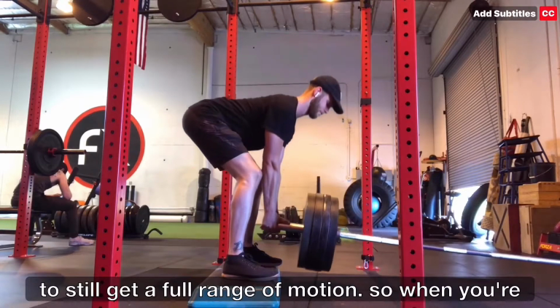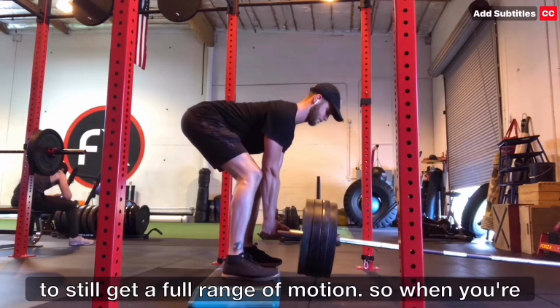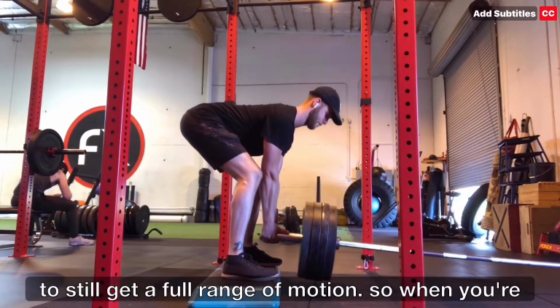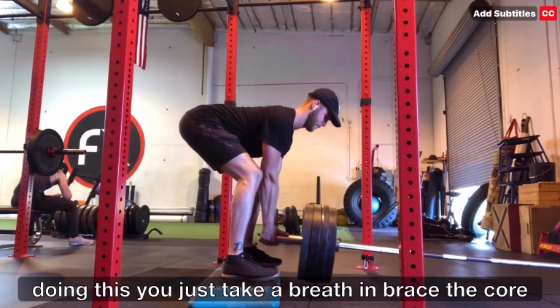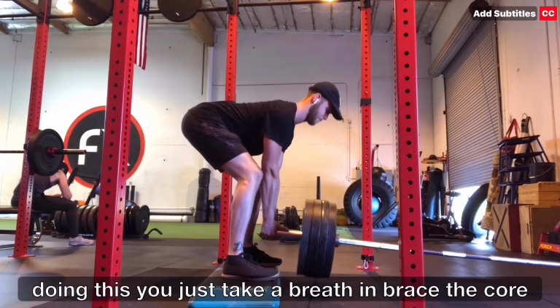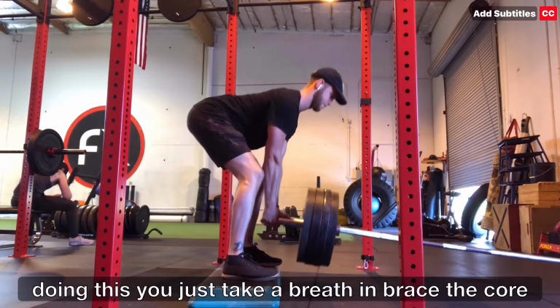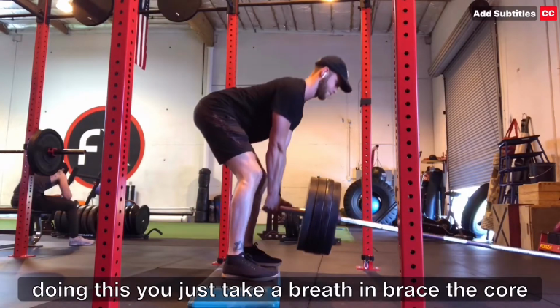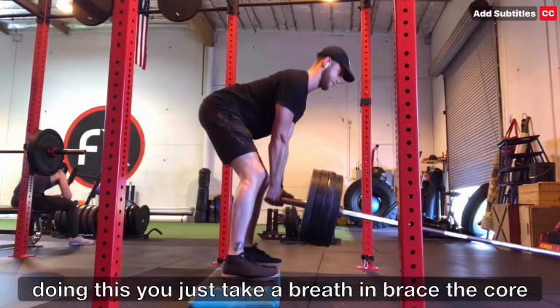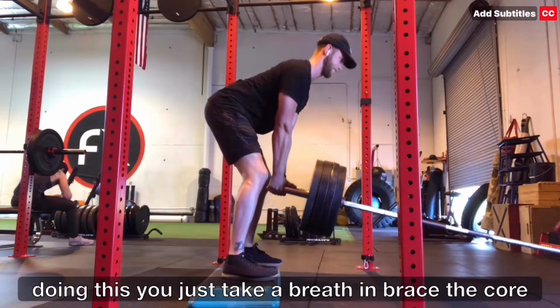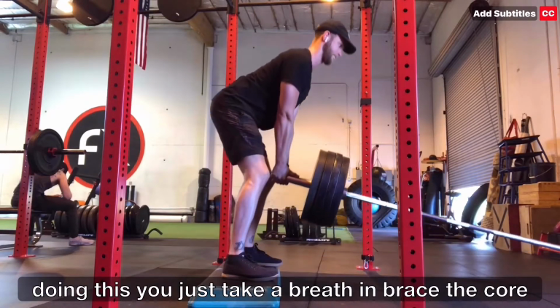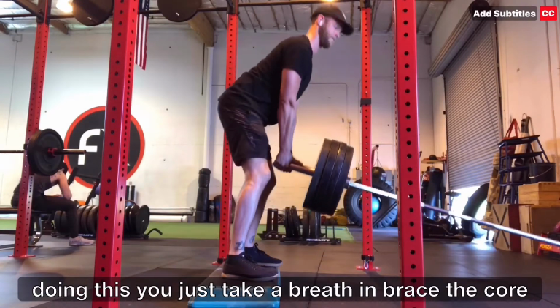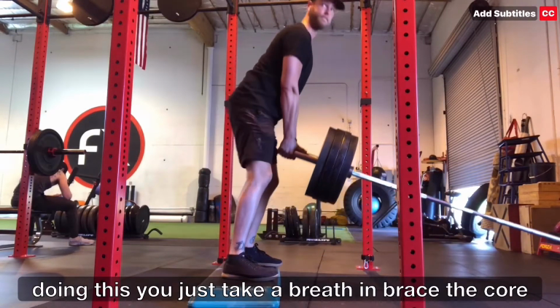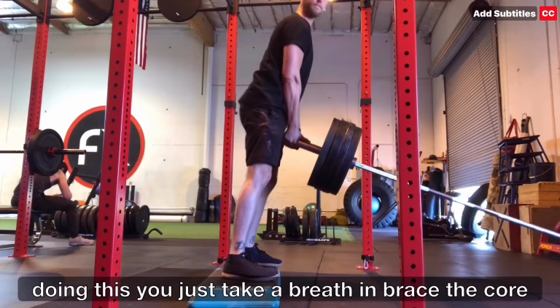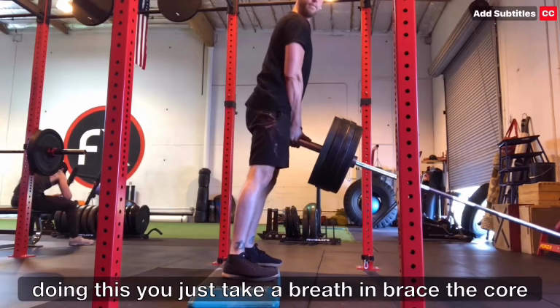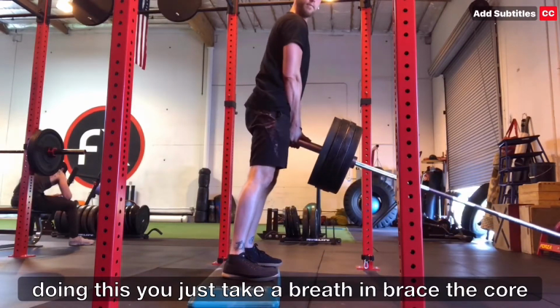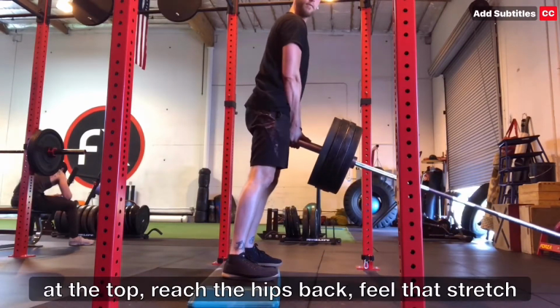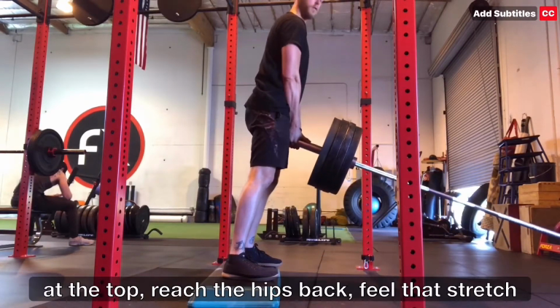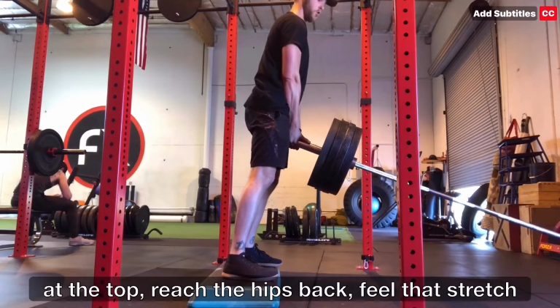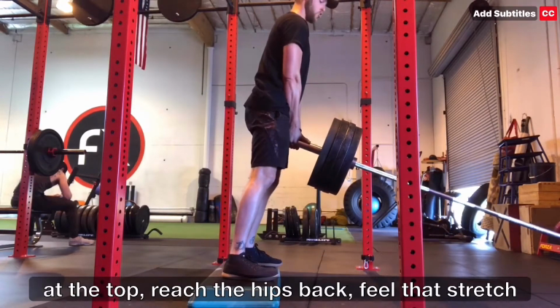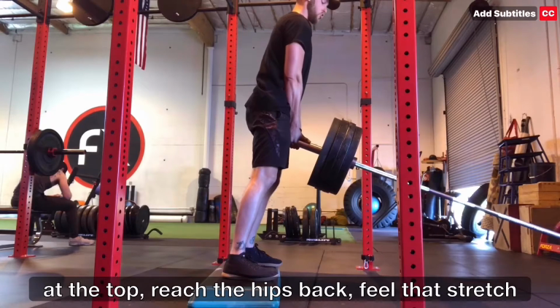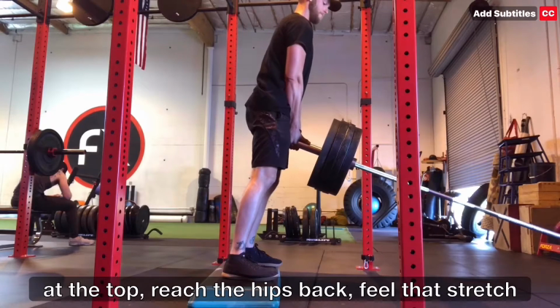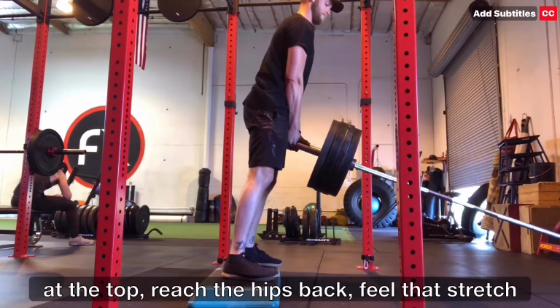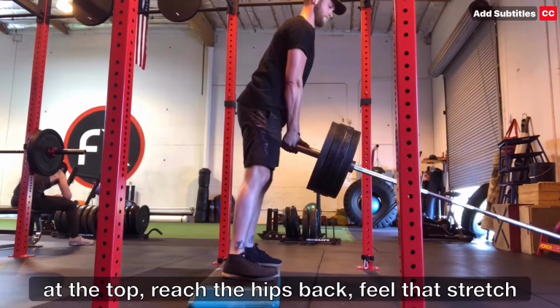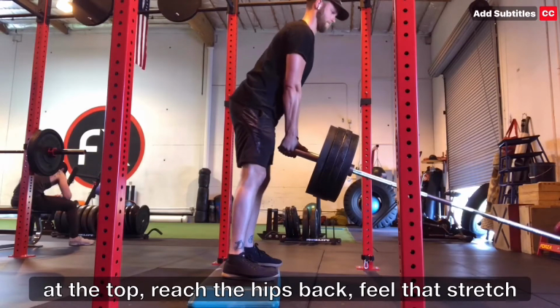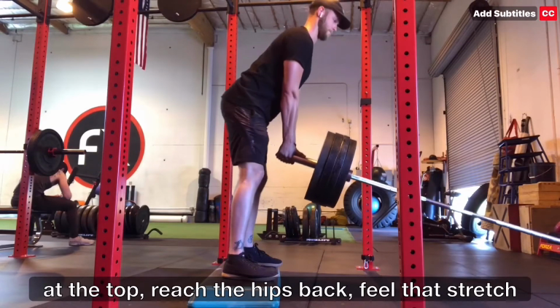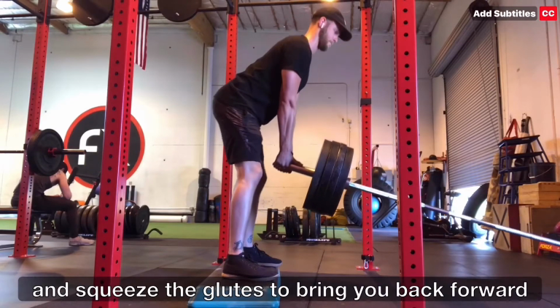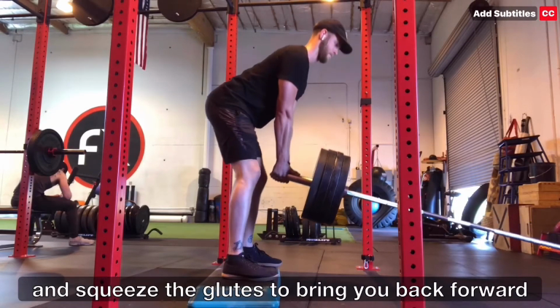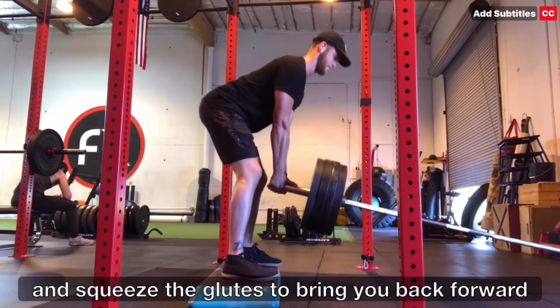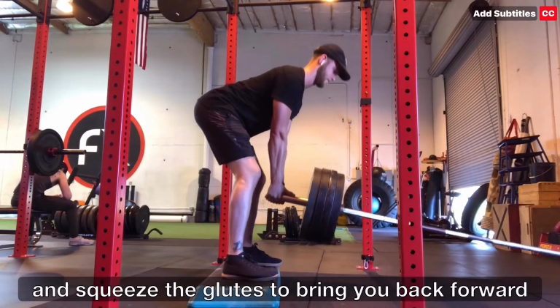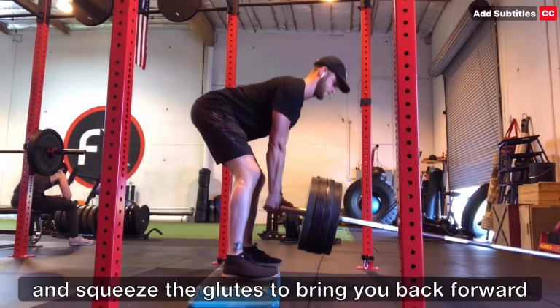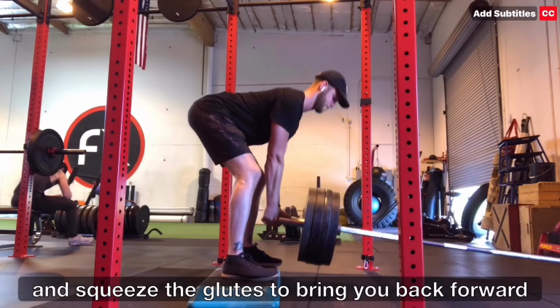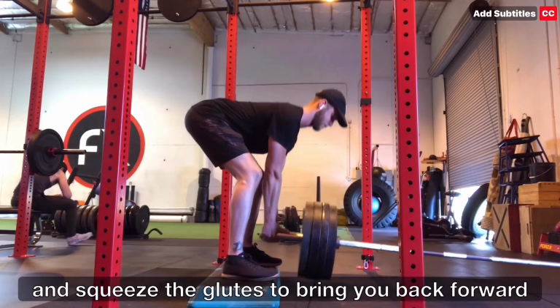When you're doing this, you just take a breath in, brace the core at the top, reach the hips back, feel that stretch, and squeeze the glutes to bring you back forward.